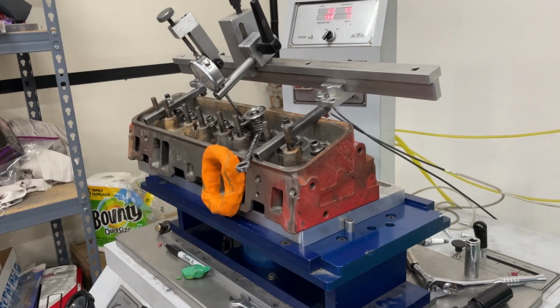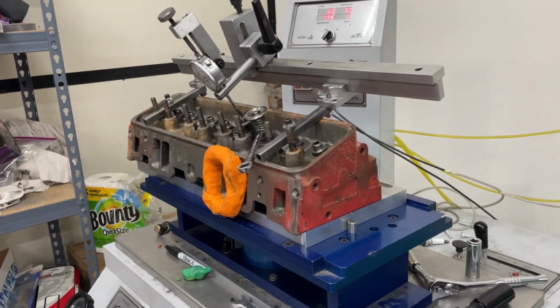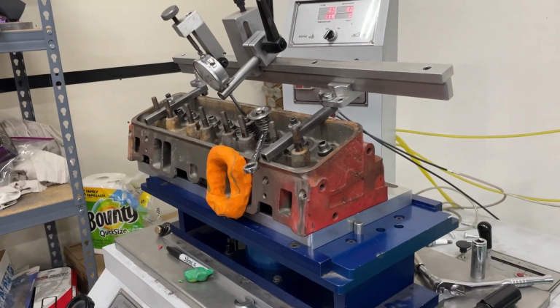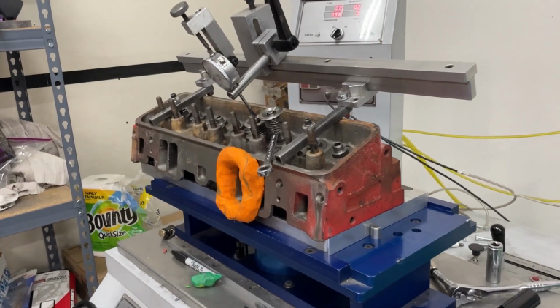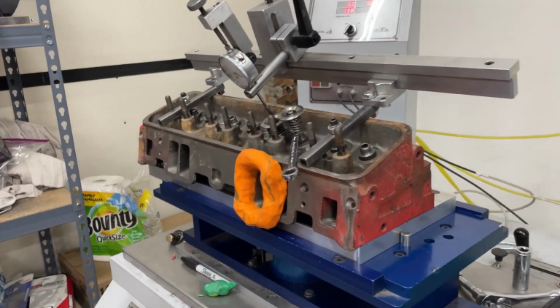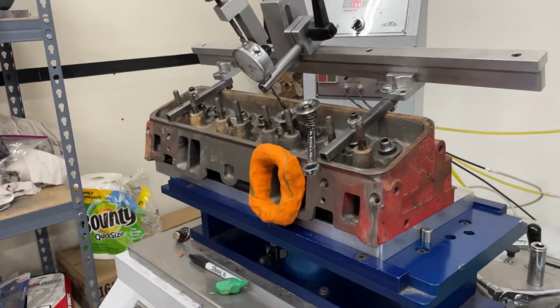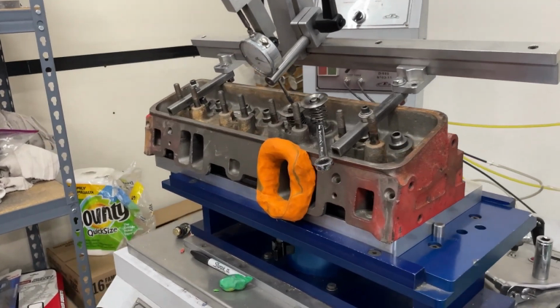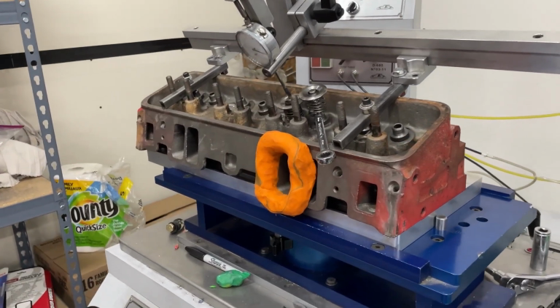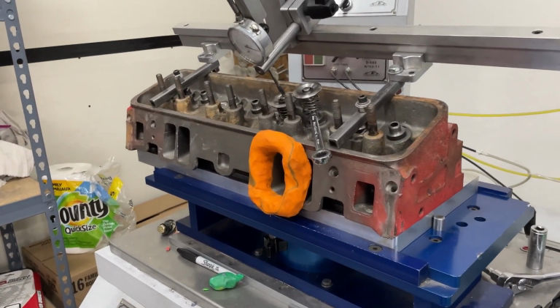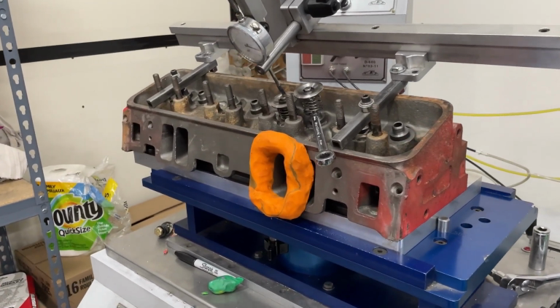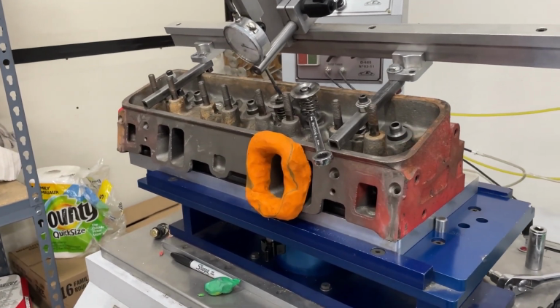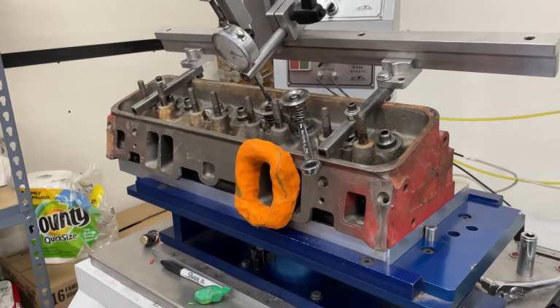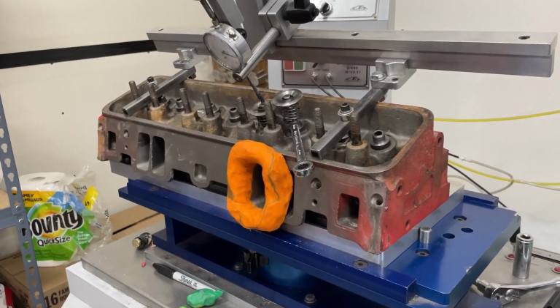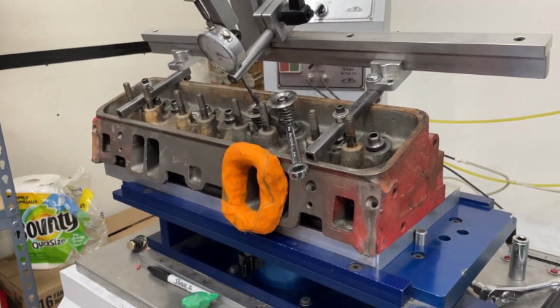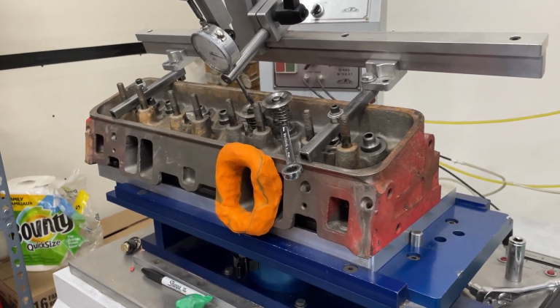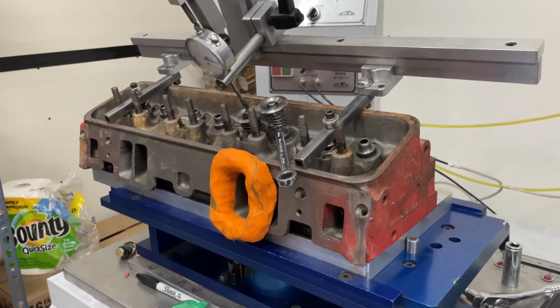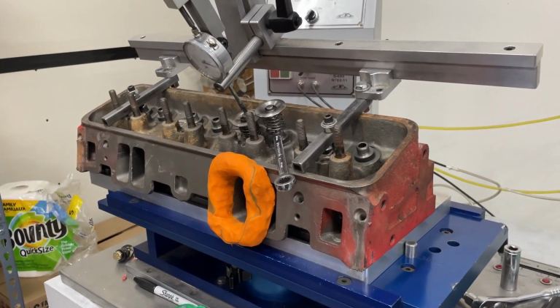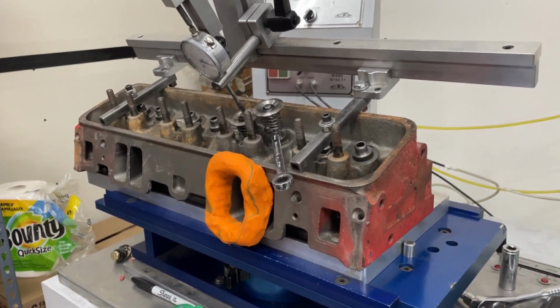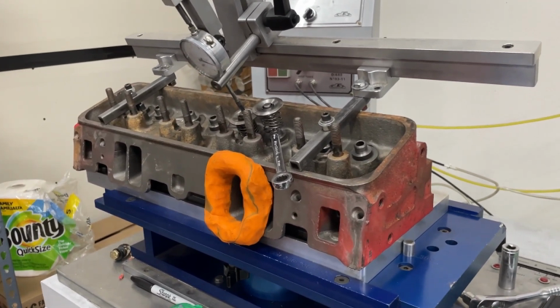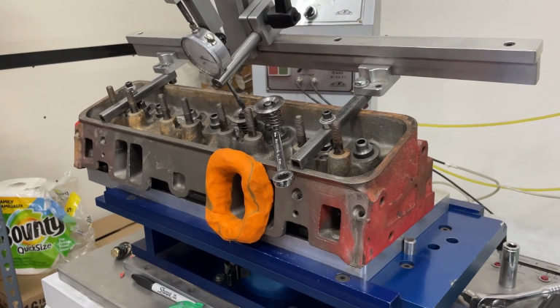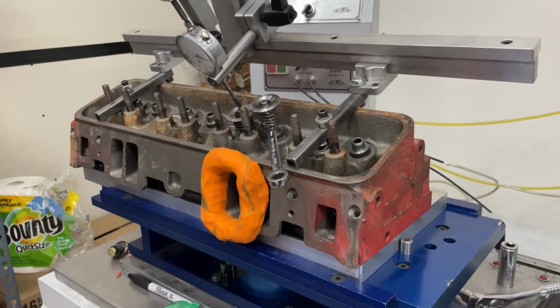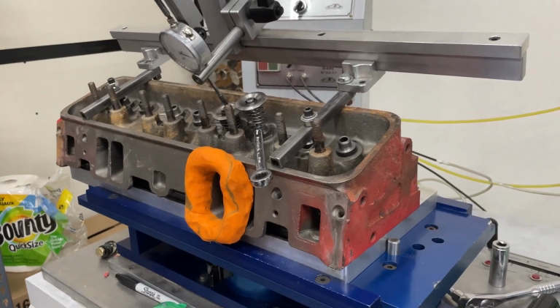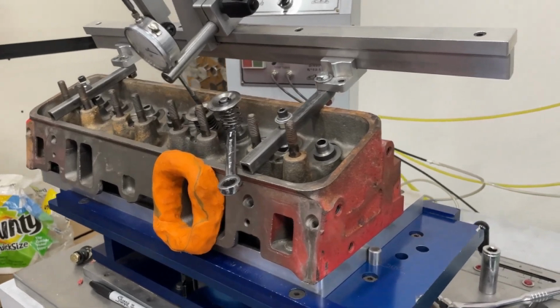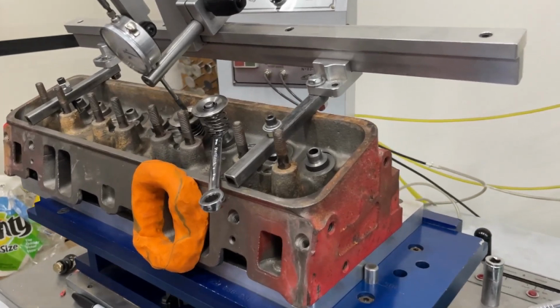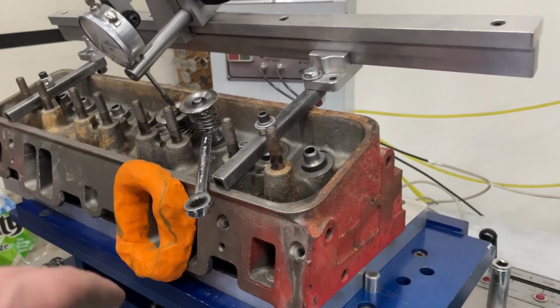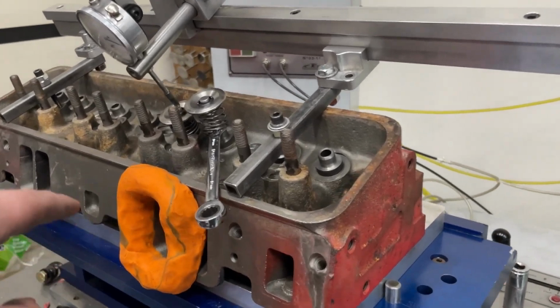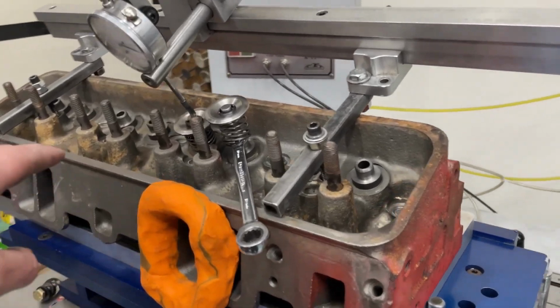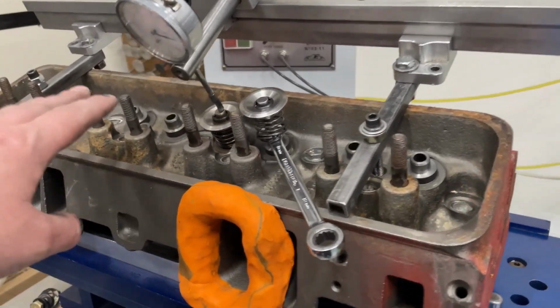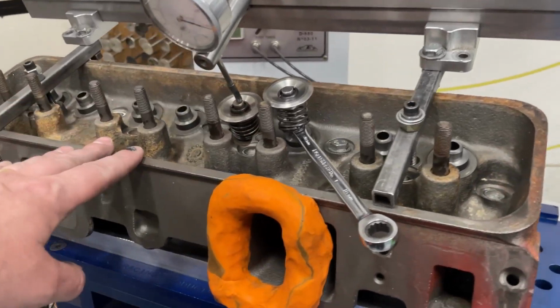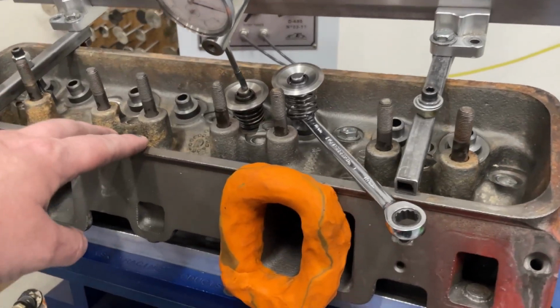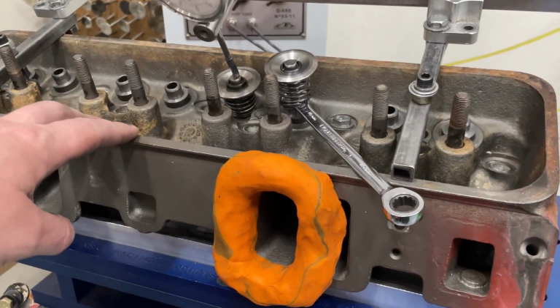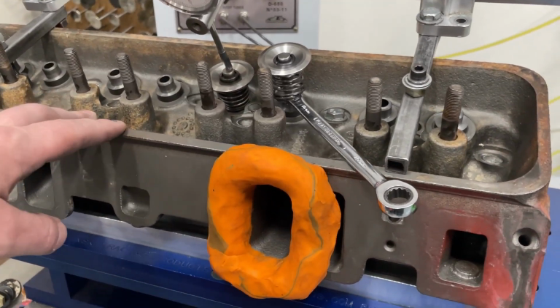Hey guys, this is Eric Wanganer with Wanganer Racing. This is a quick video about this Vortec 906. So Keith, the guy that works with me — these are actually his heads.